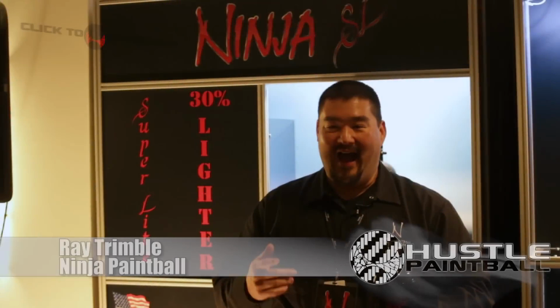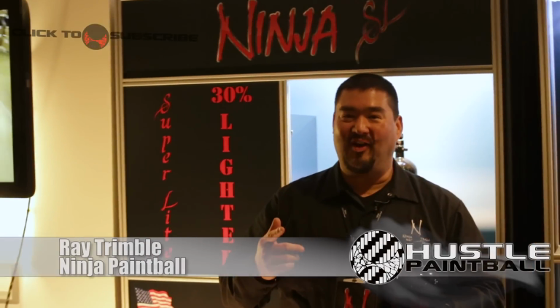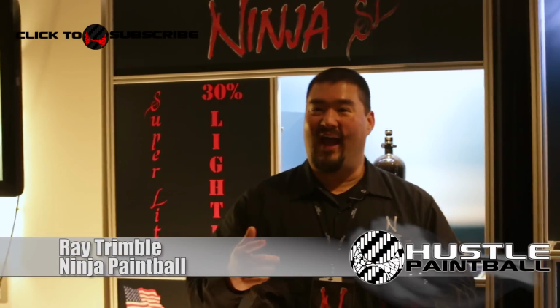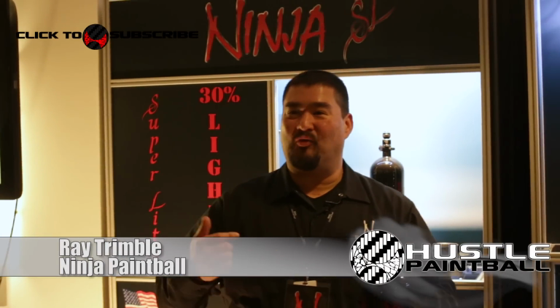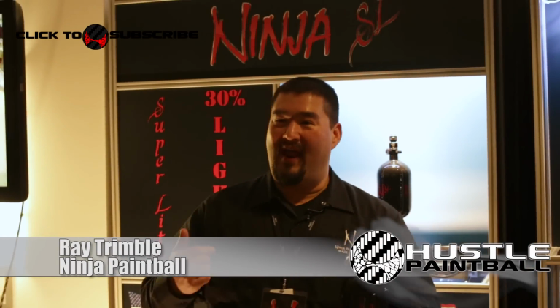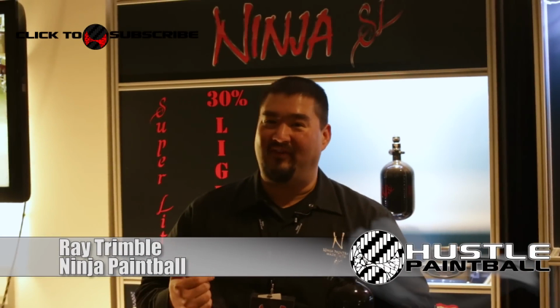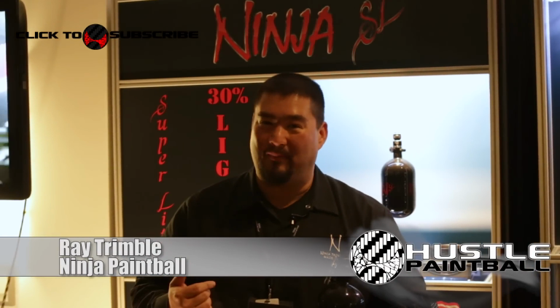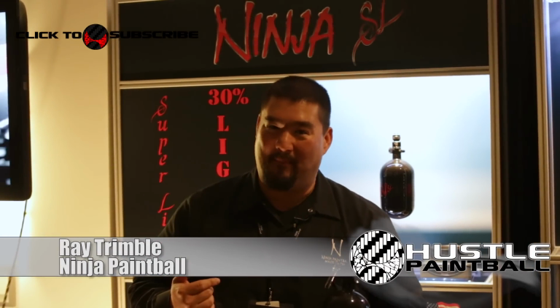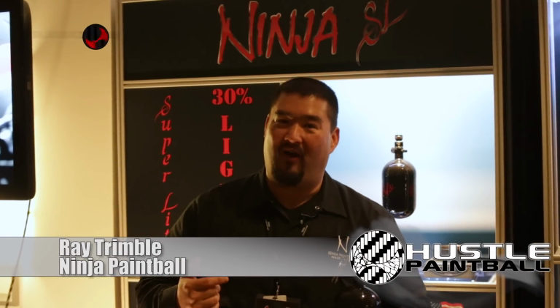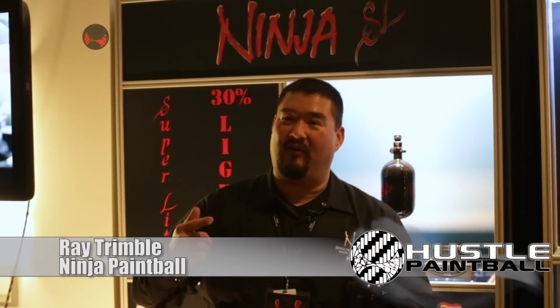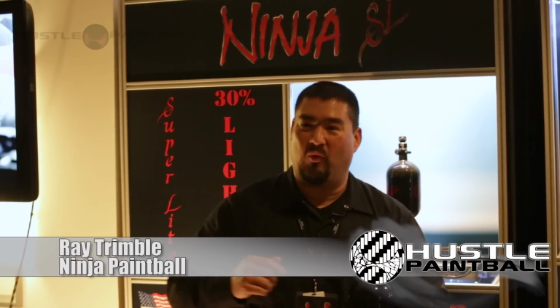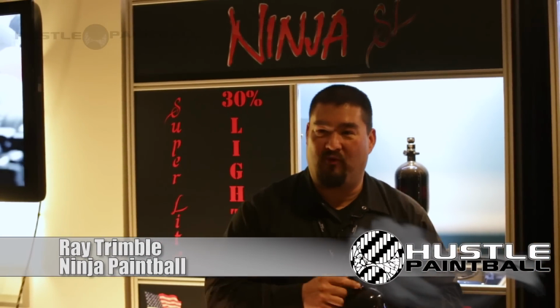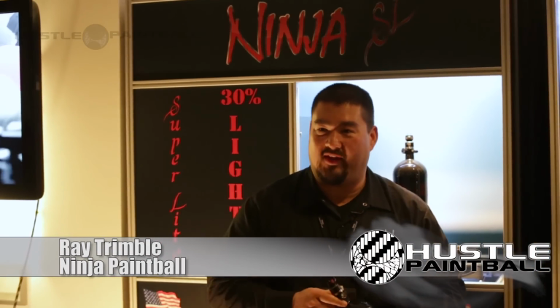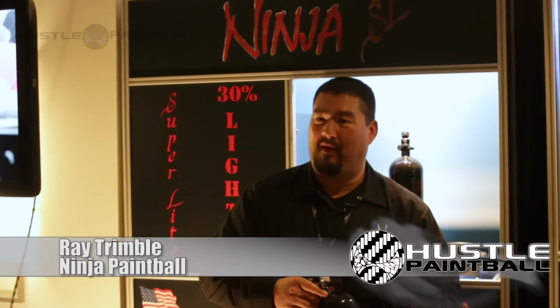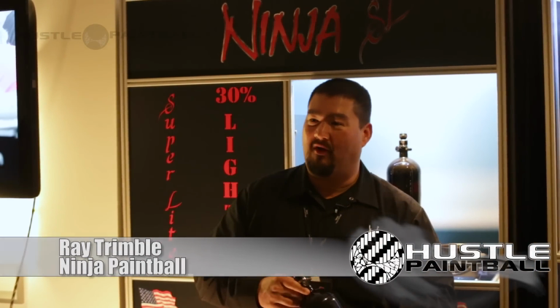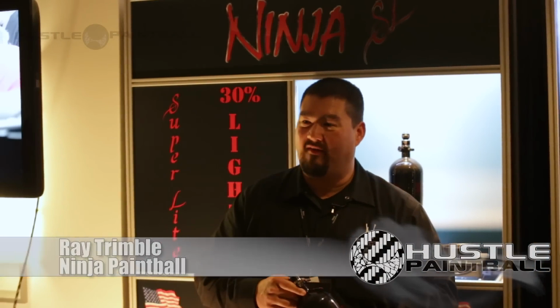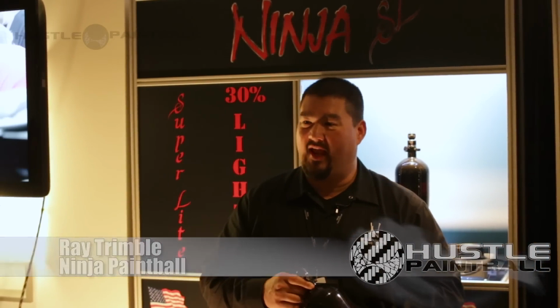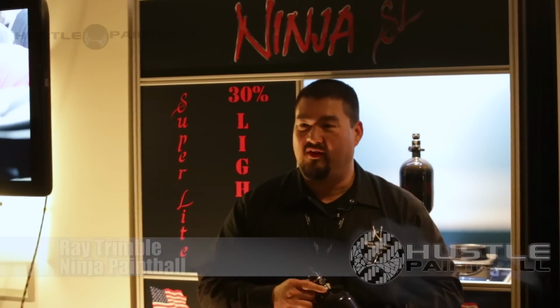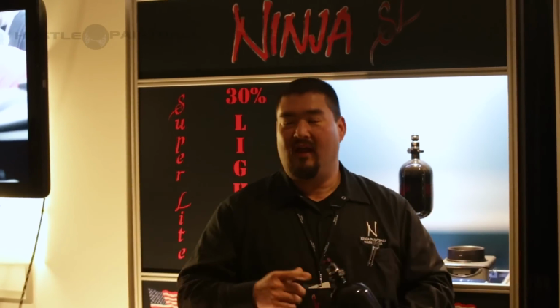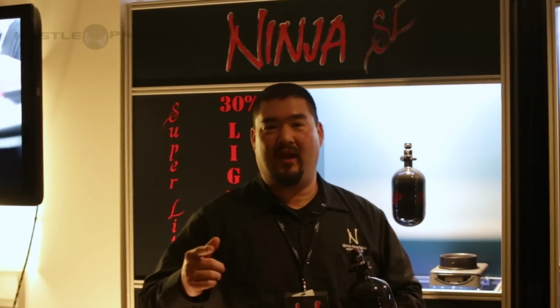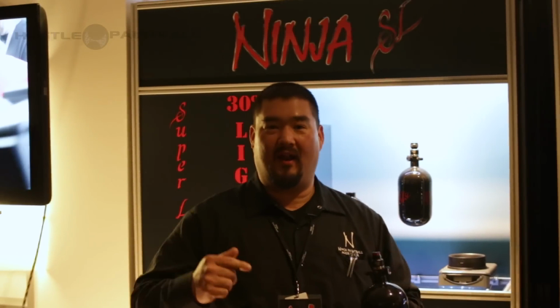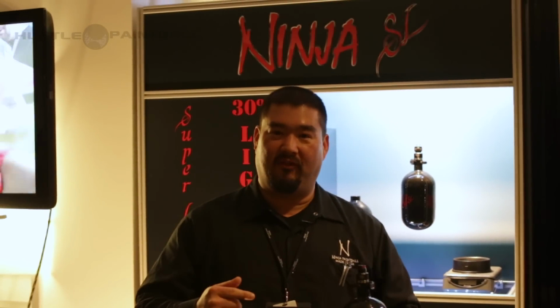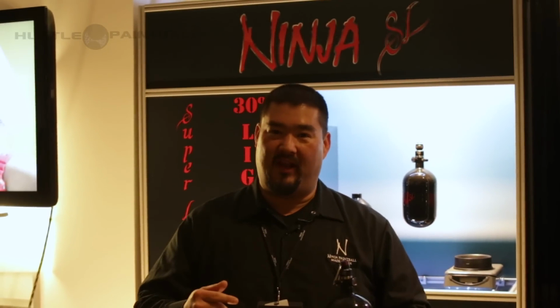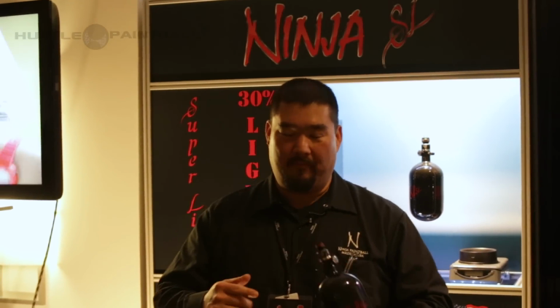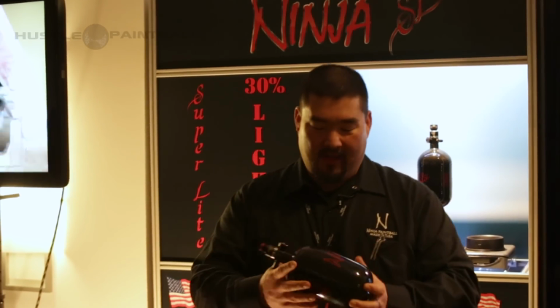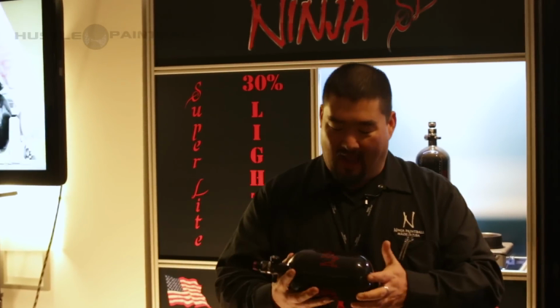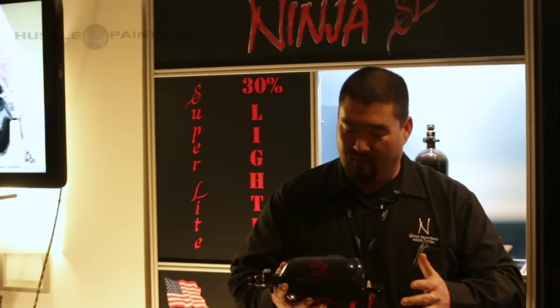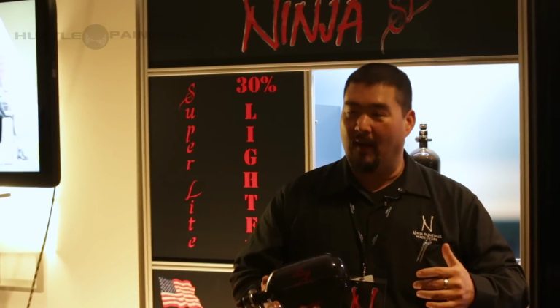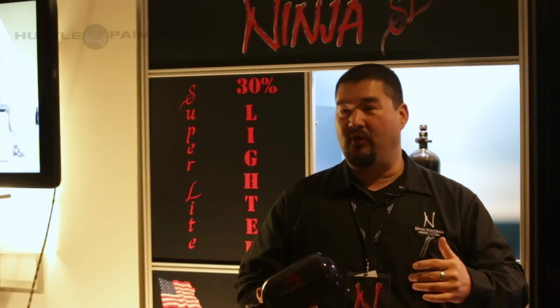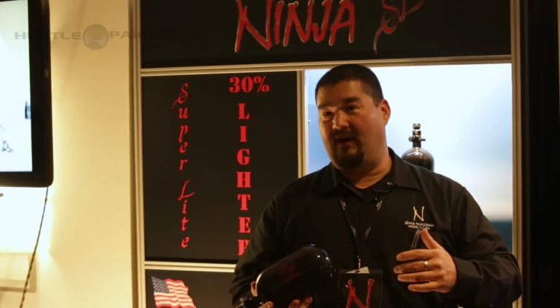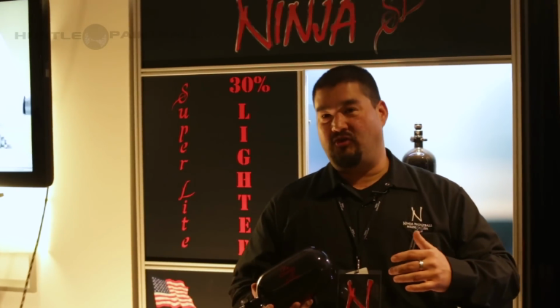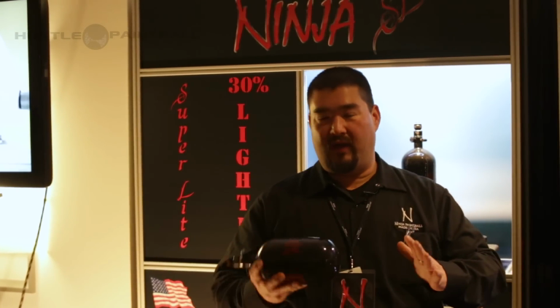How are you doing guys? Ray with Ninja Paintball here at the 2014 Paintball Stravaganza, coming to you on Hustle Video. We got a couple new products to show you.